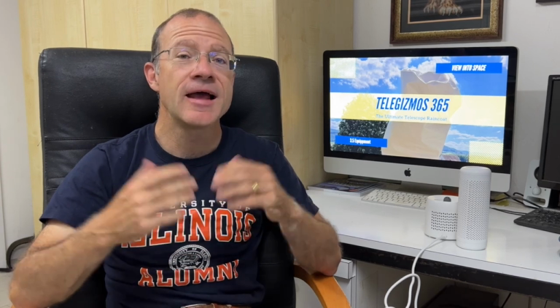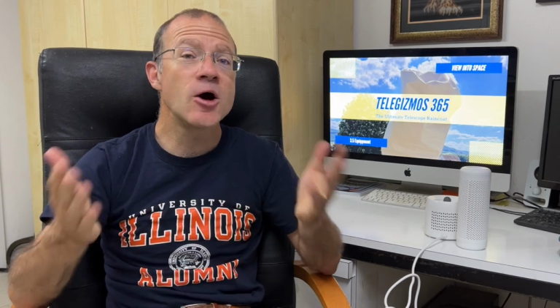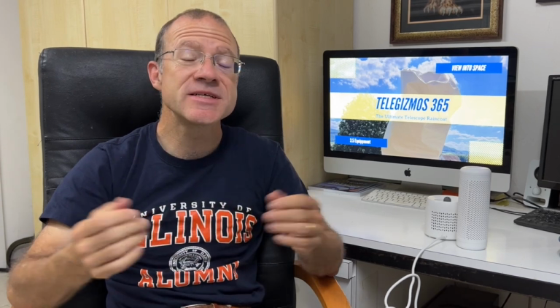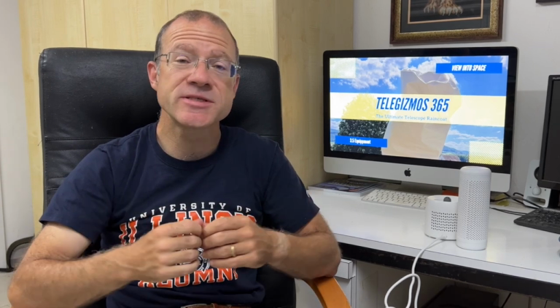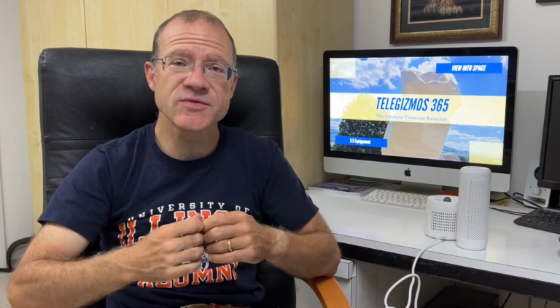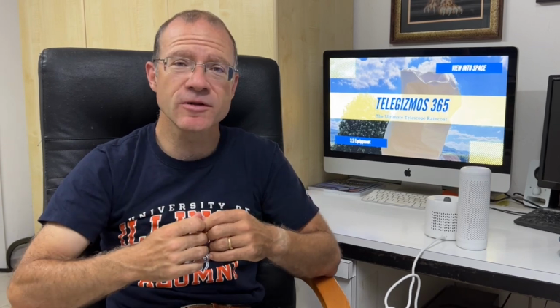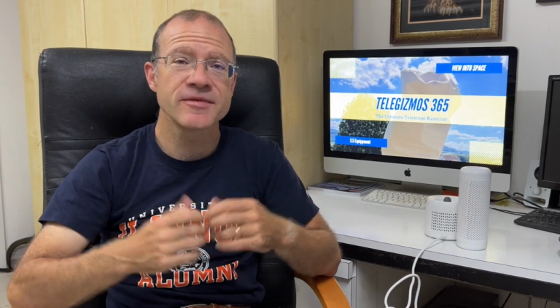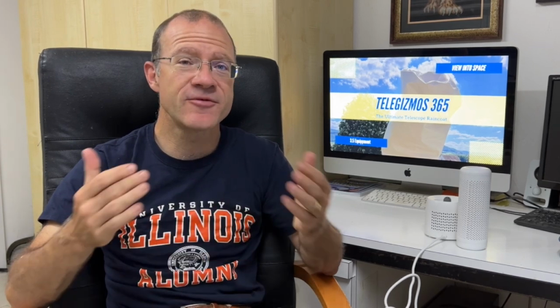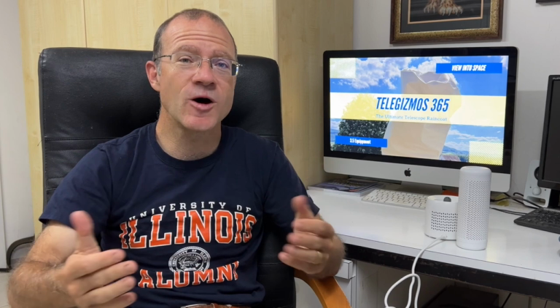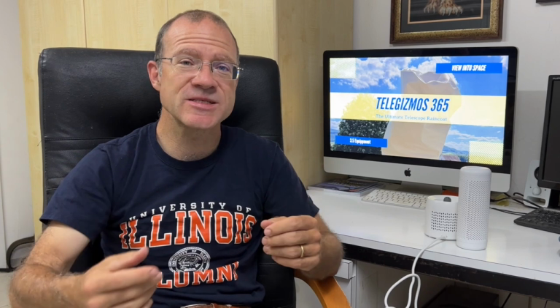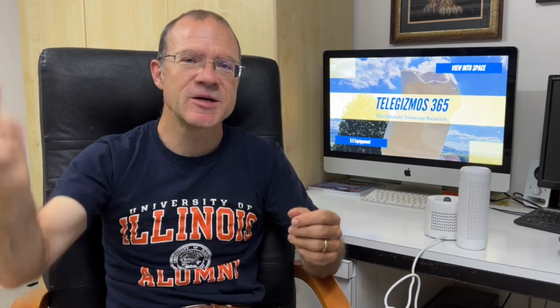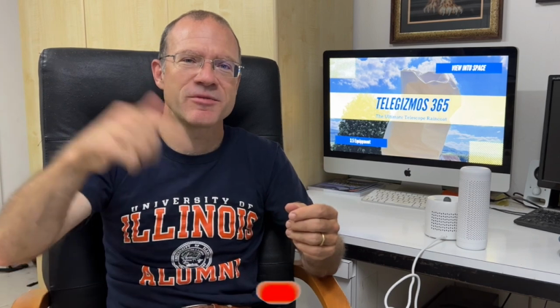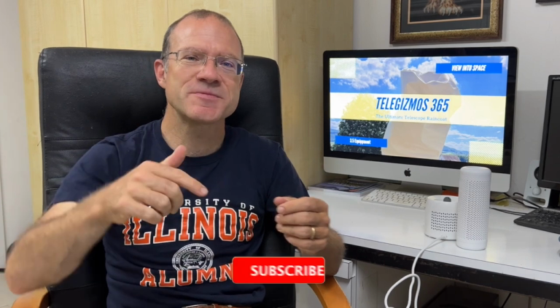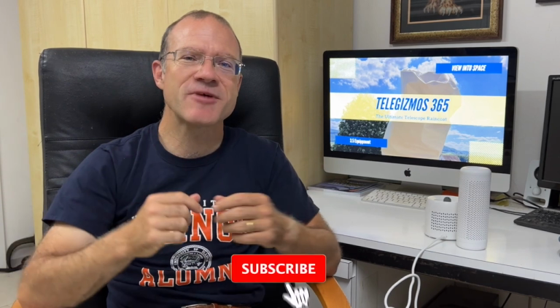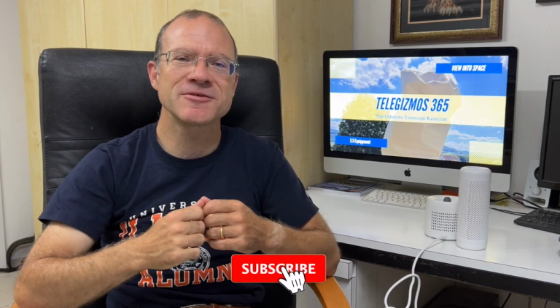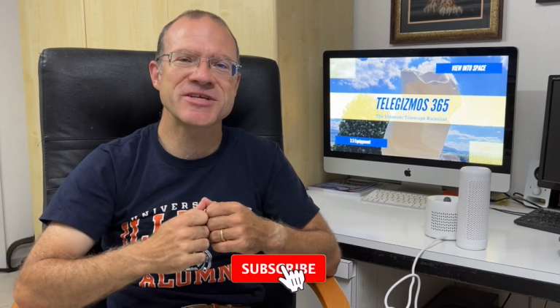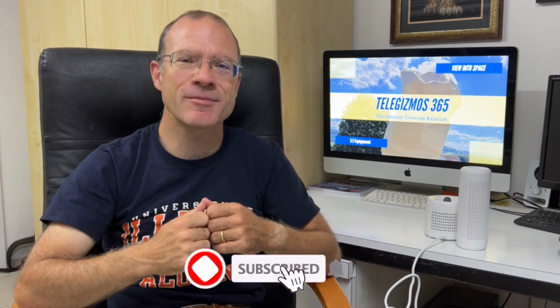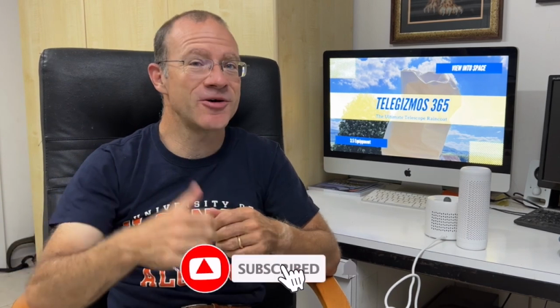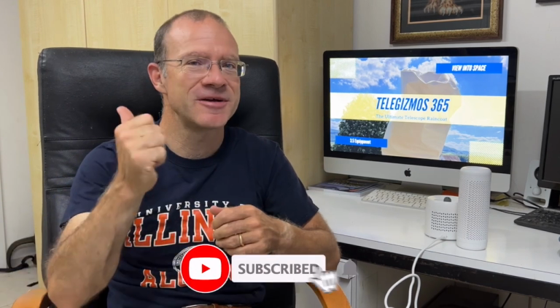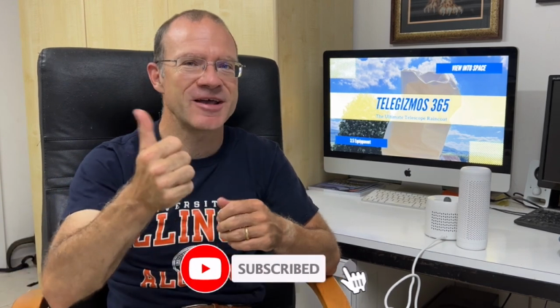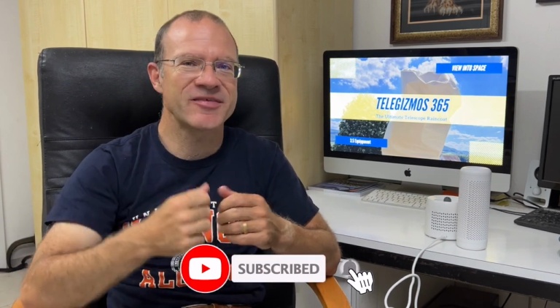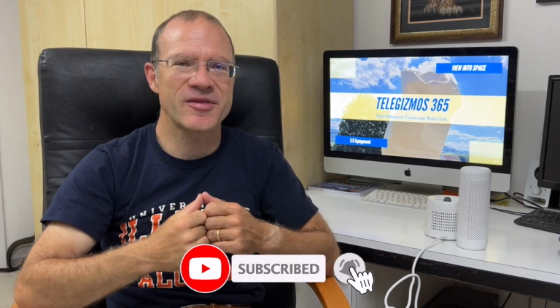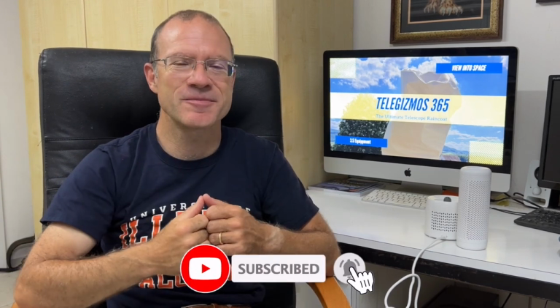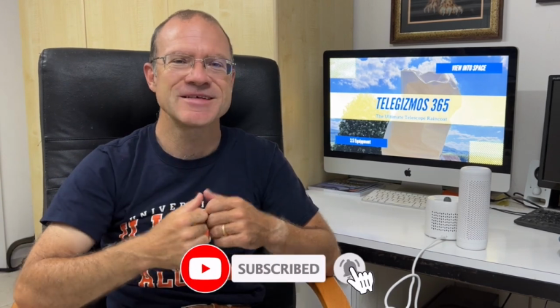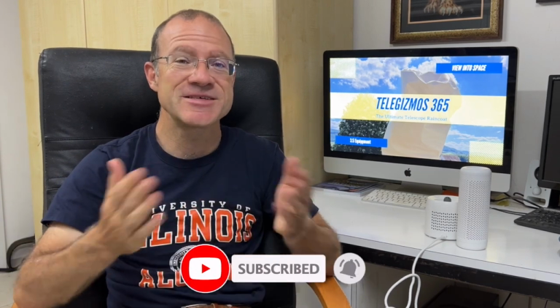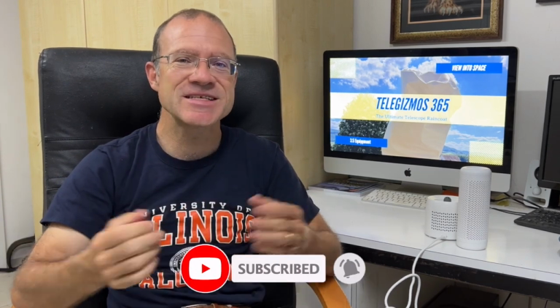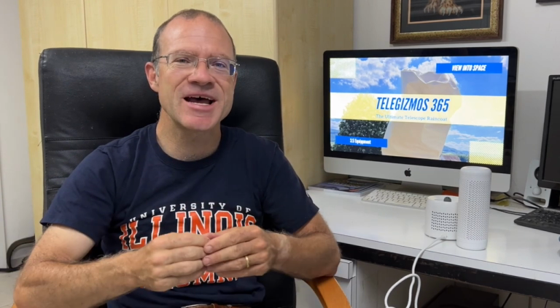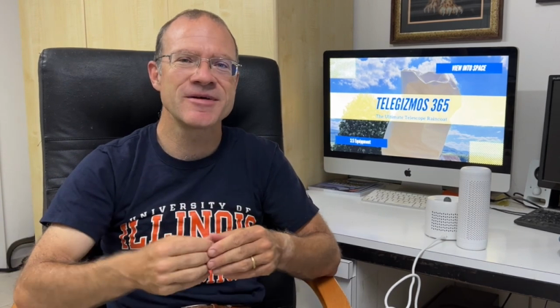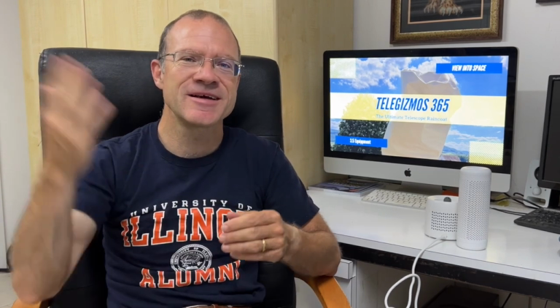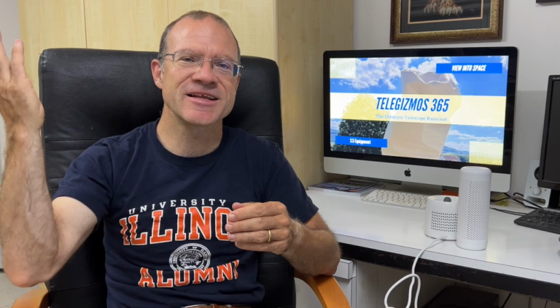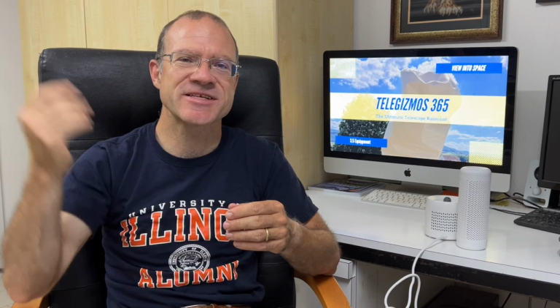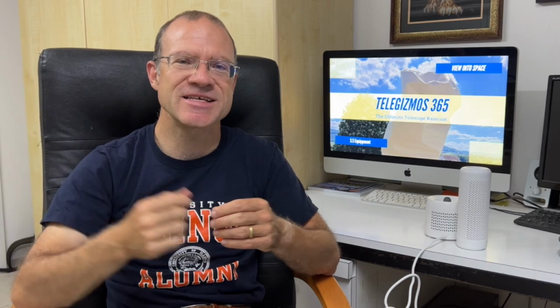I hope this was useful. If it was, please subscribe to the channel below and give me a thumbs up. See you next time — clear skies!